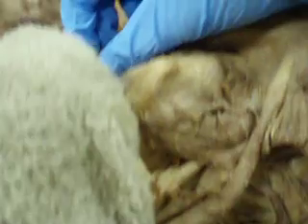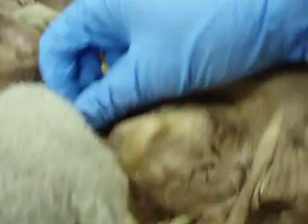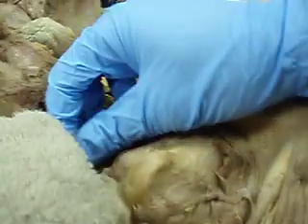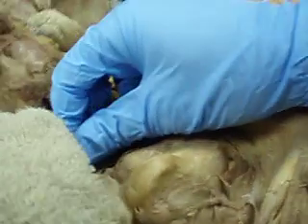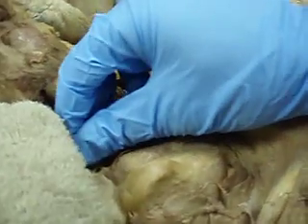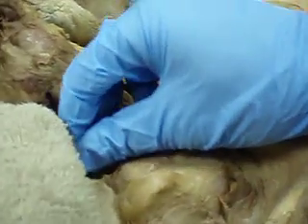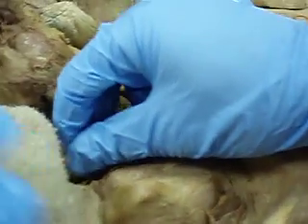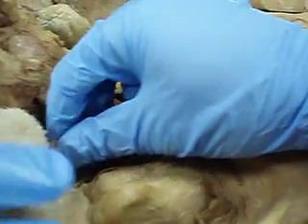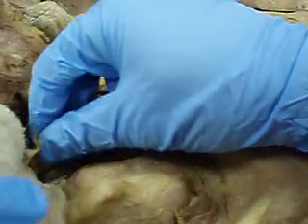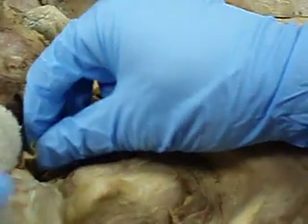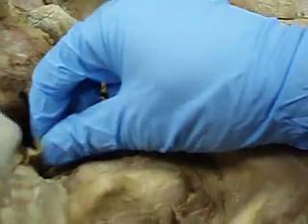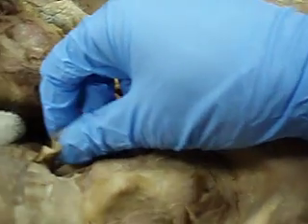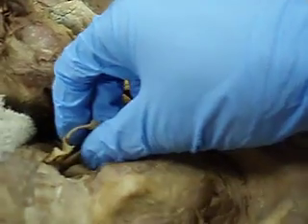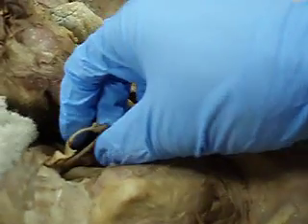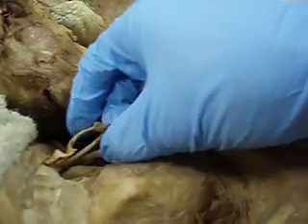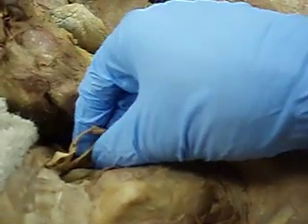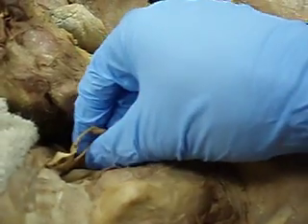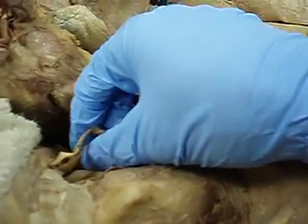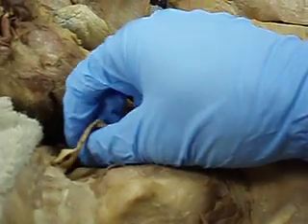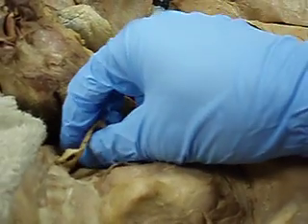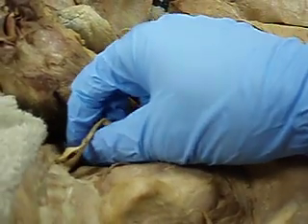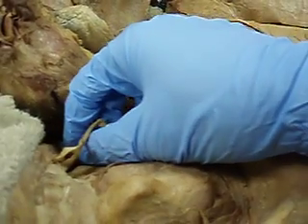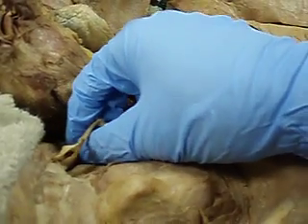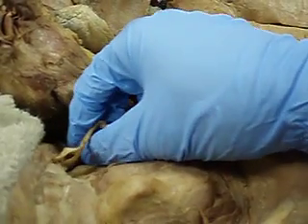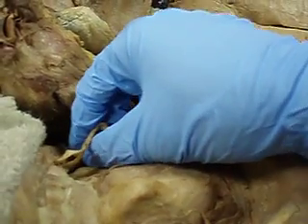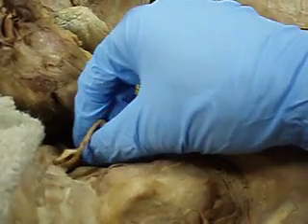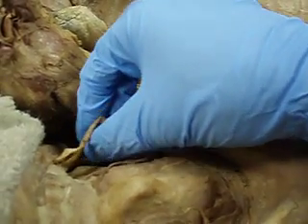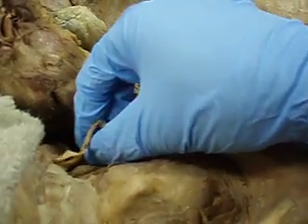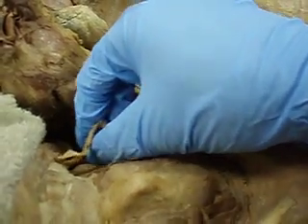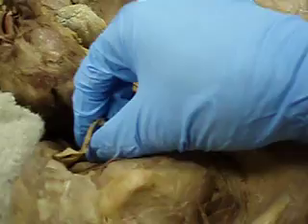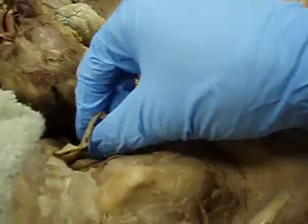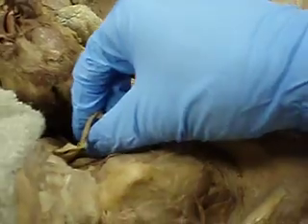Which one goes up to the face? External. Yeah, which one goes up into the head? Internal. Yeah.